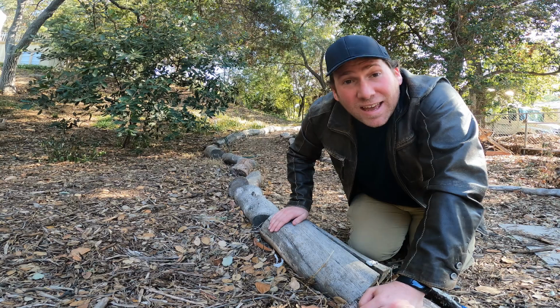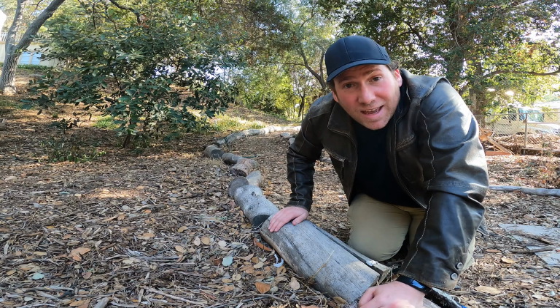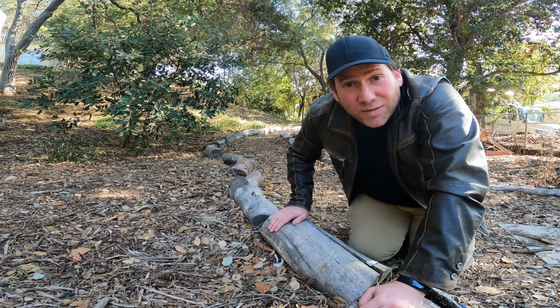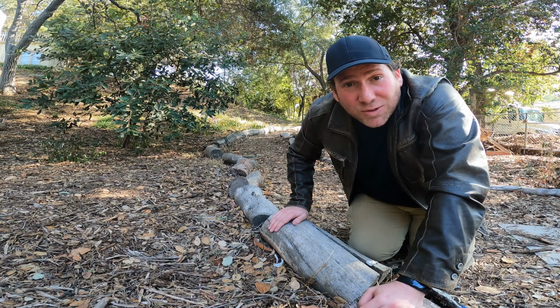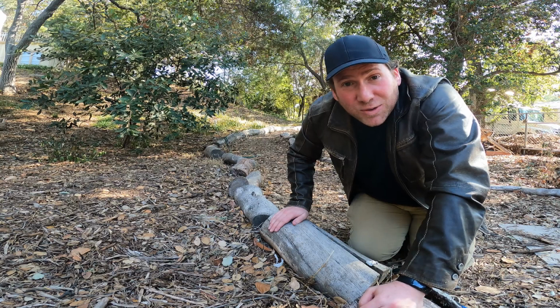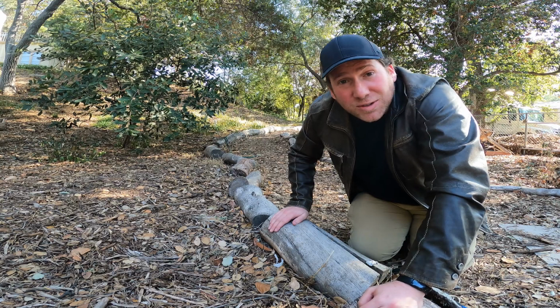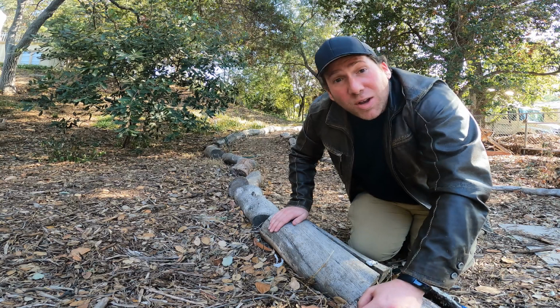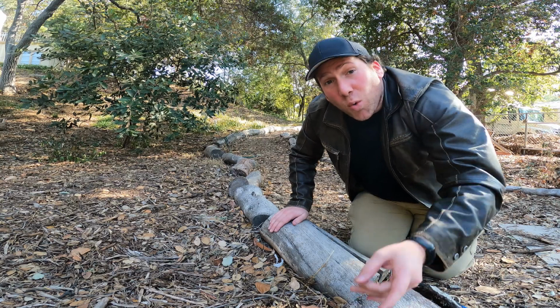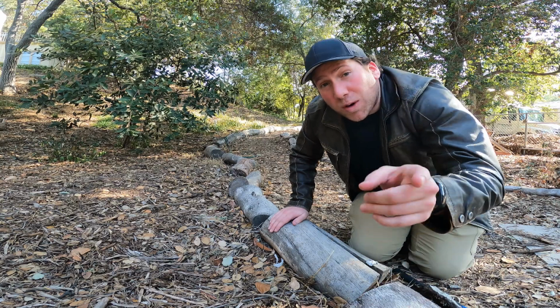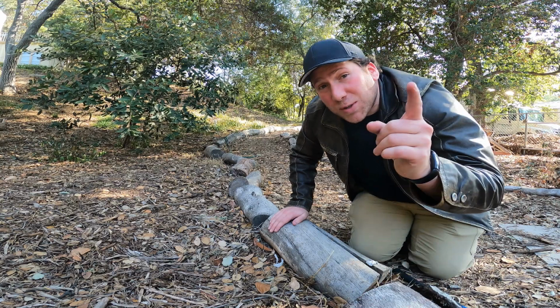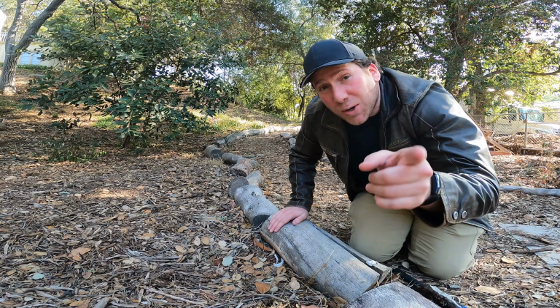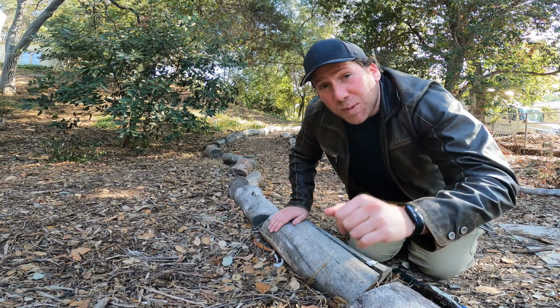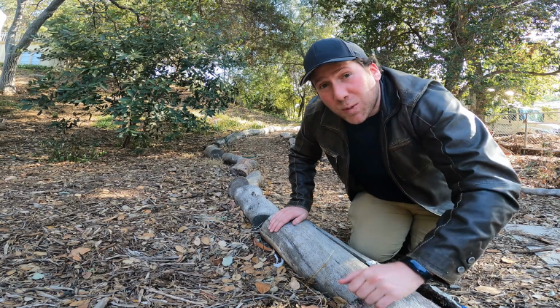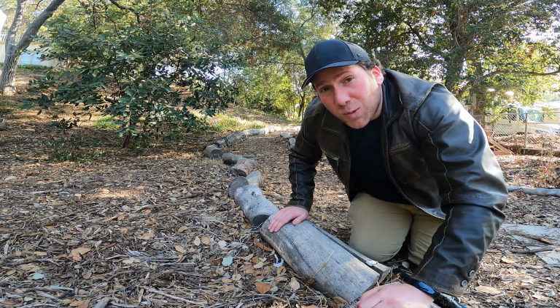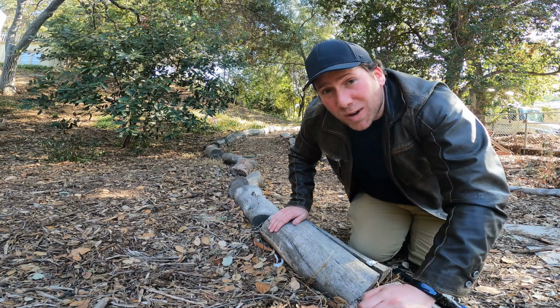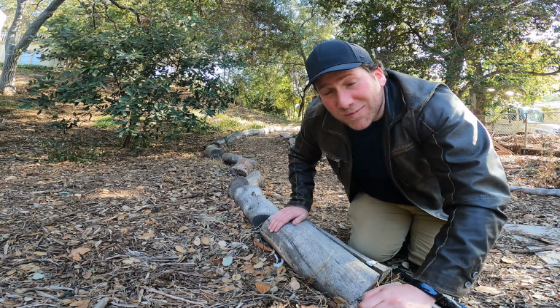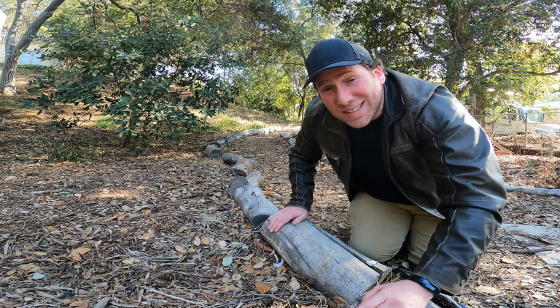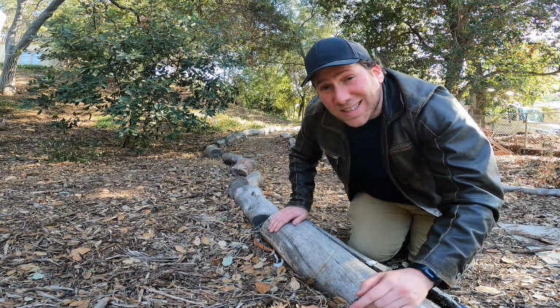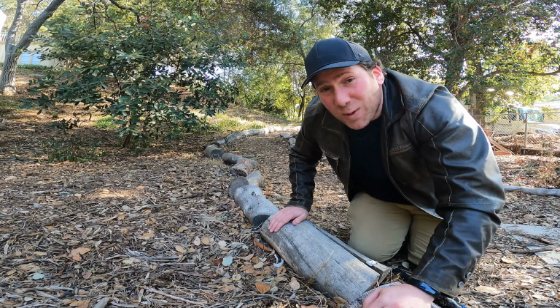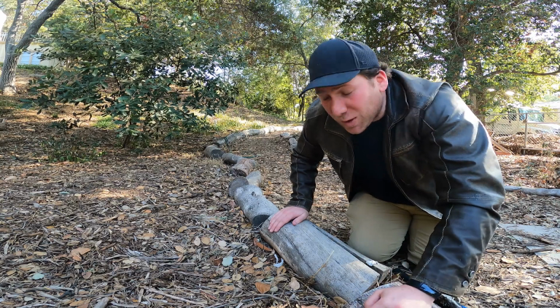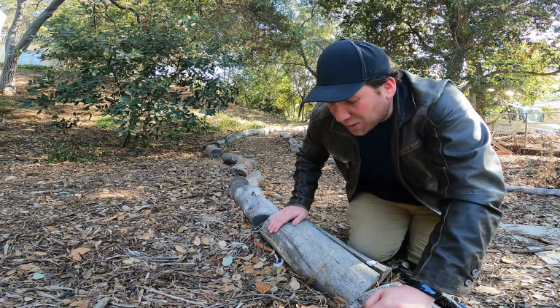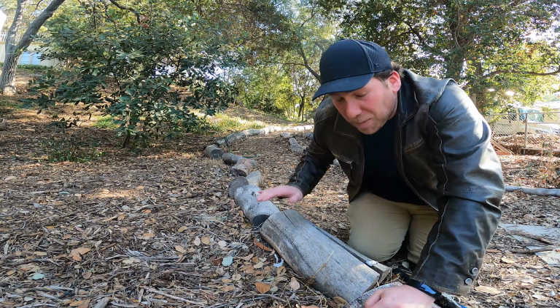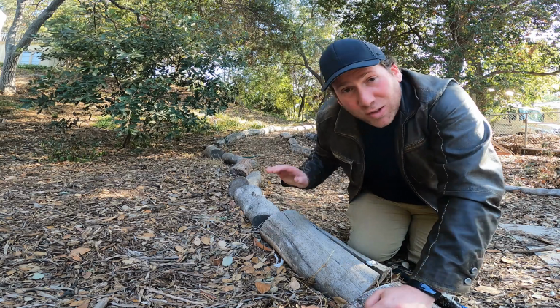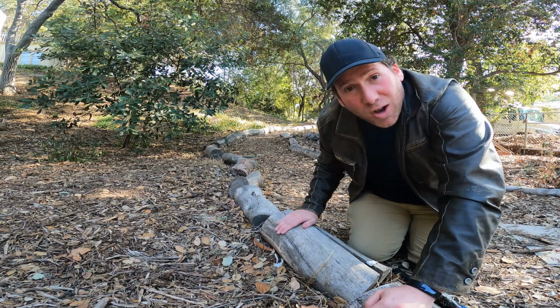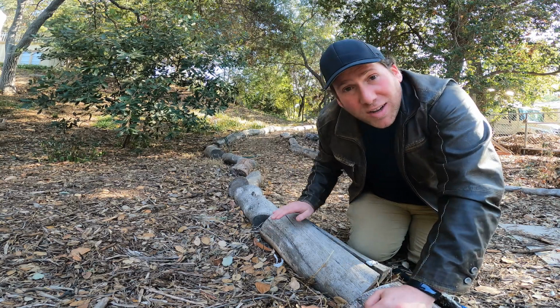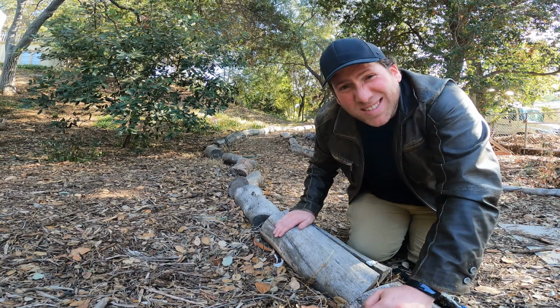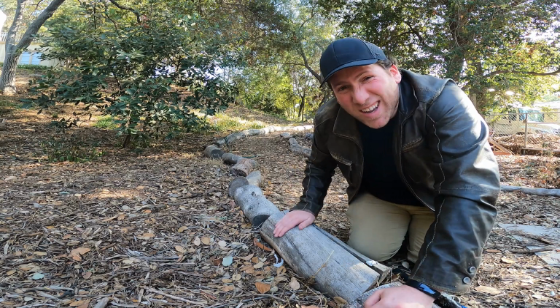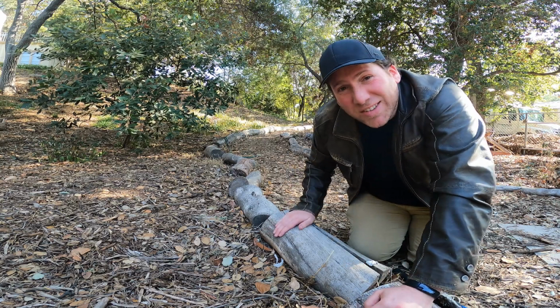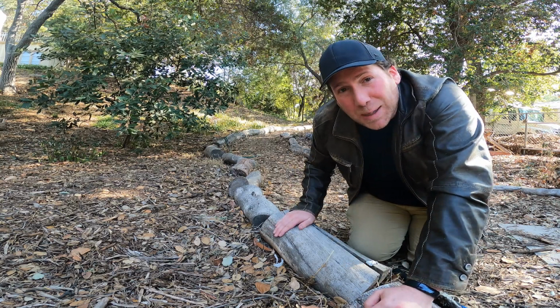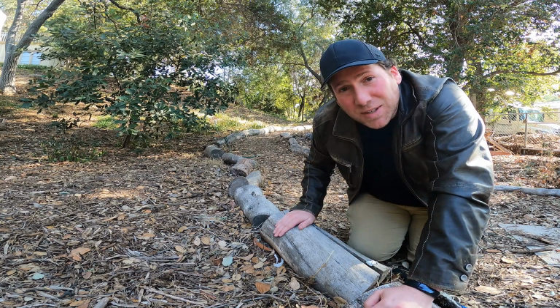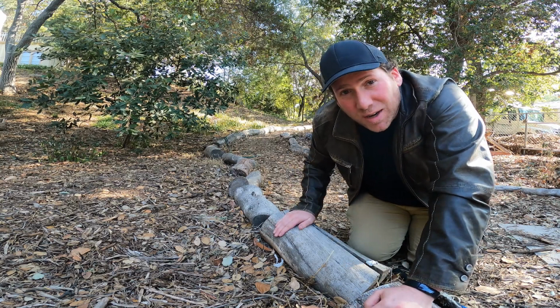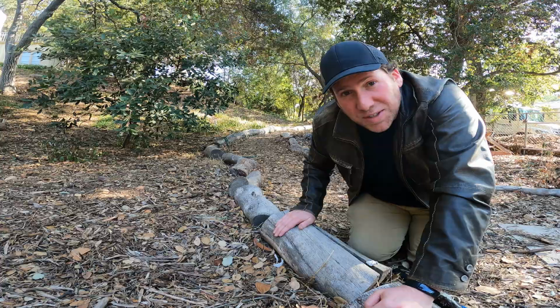Hey adventurers! Welcome to Herping 101. Today we're going to talk about logs and other types of cover.